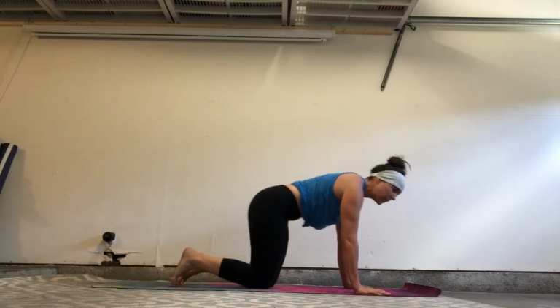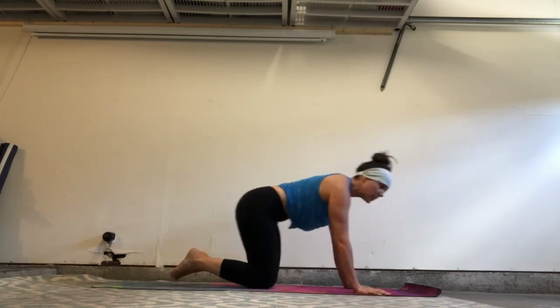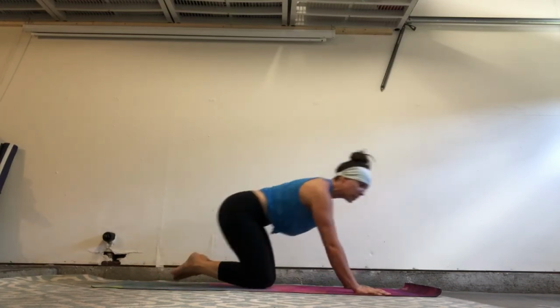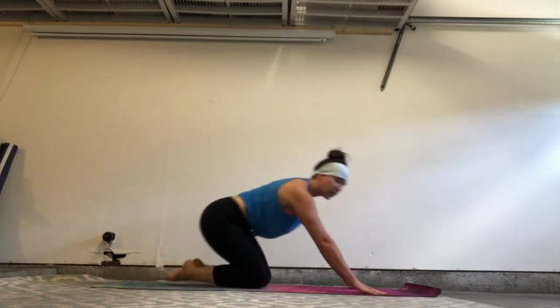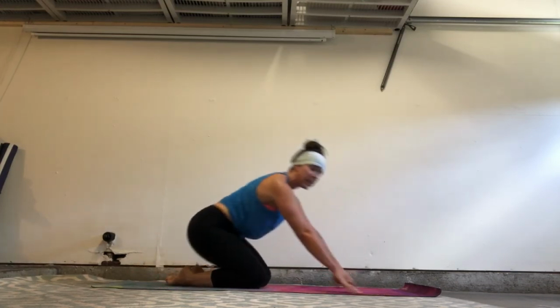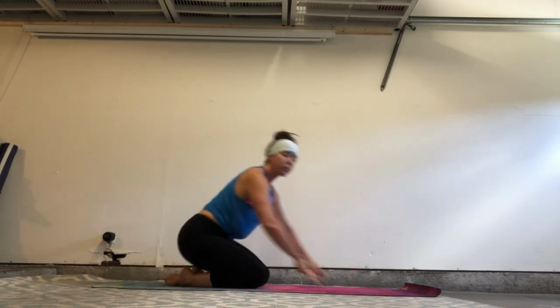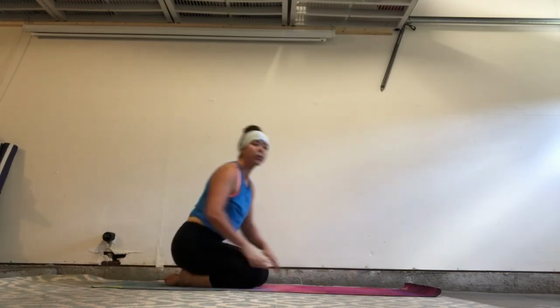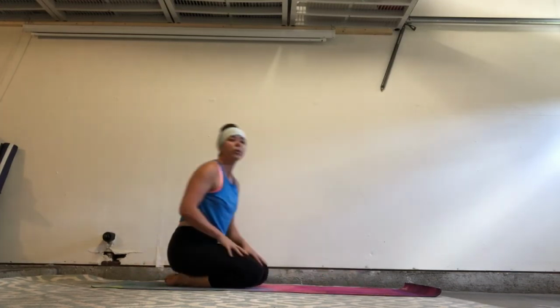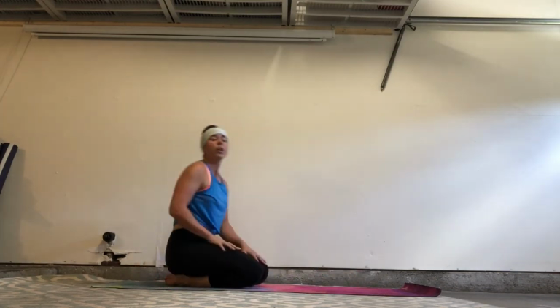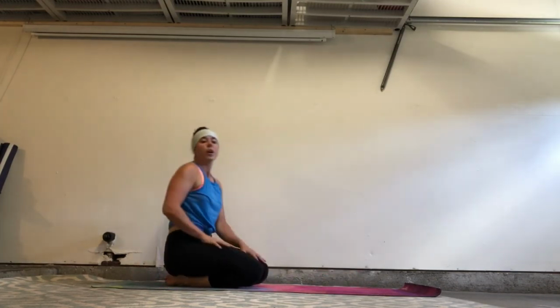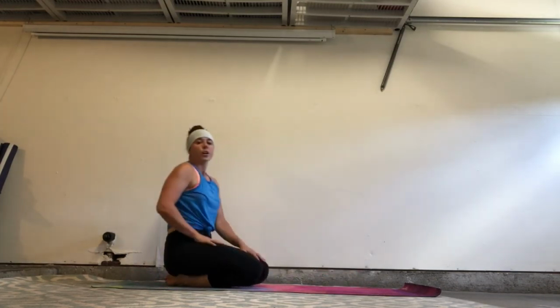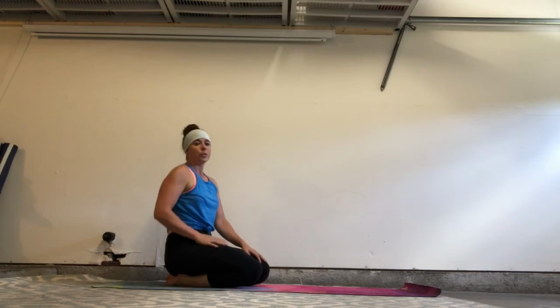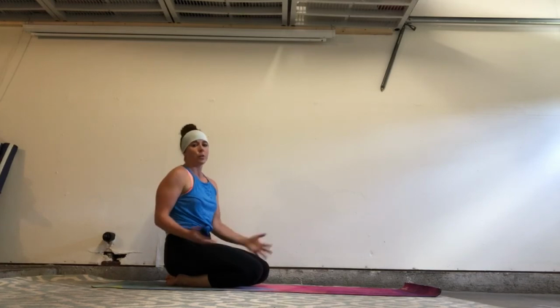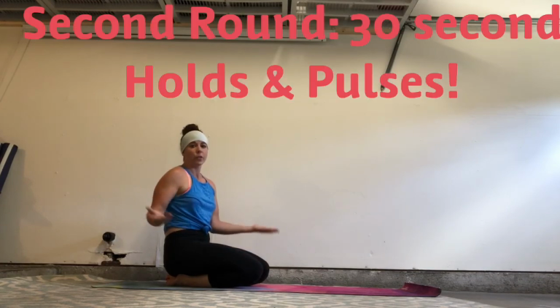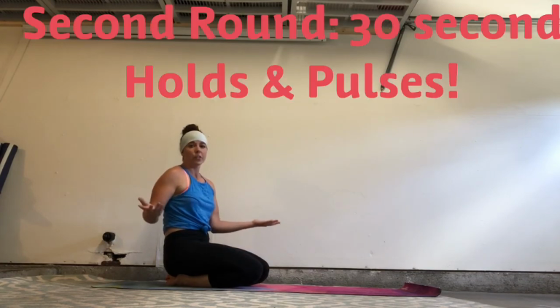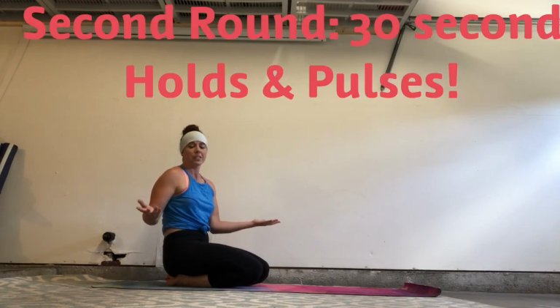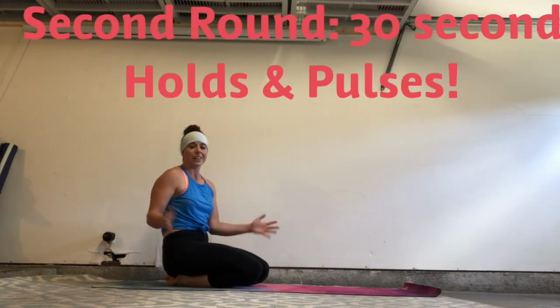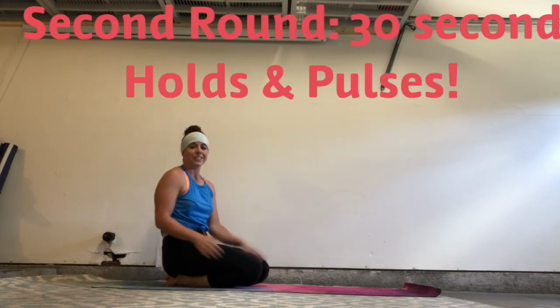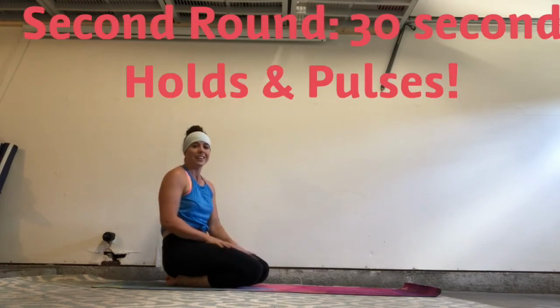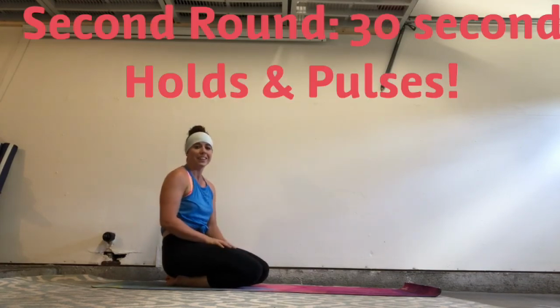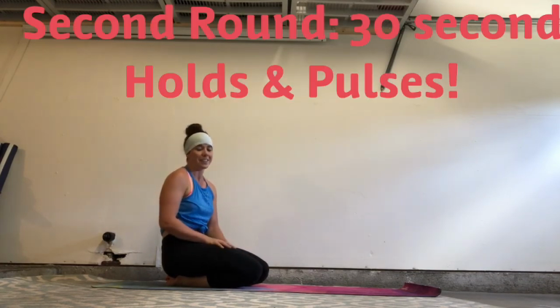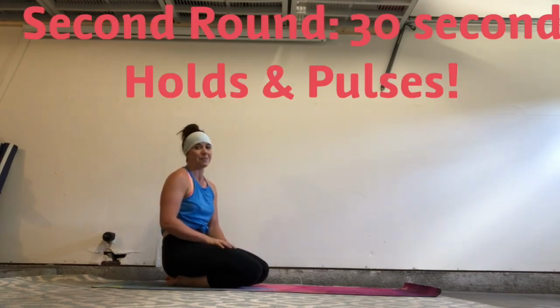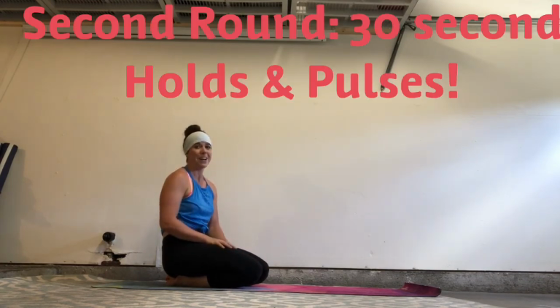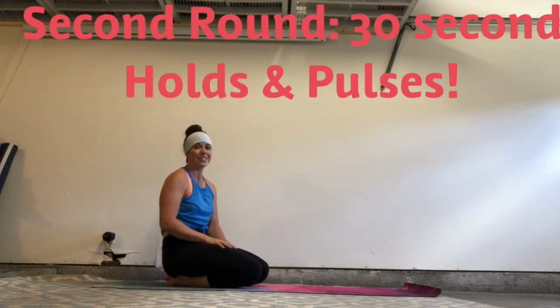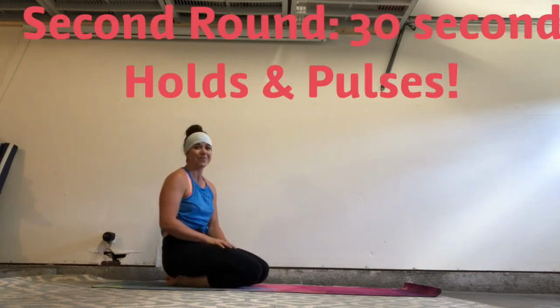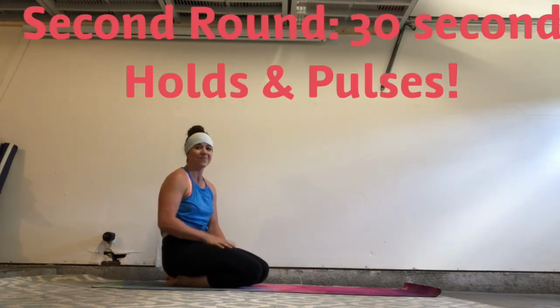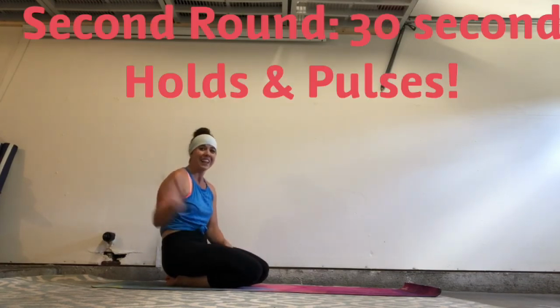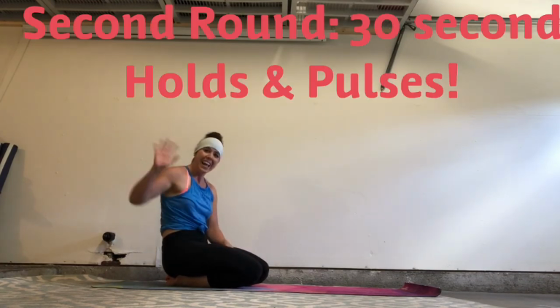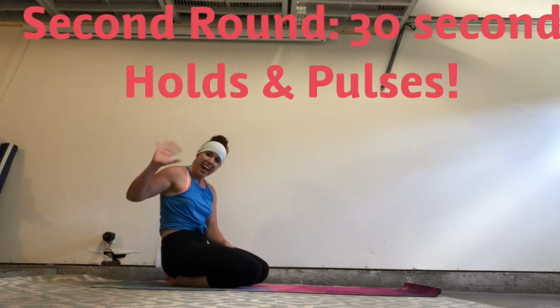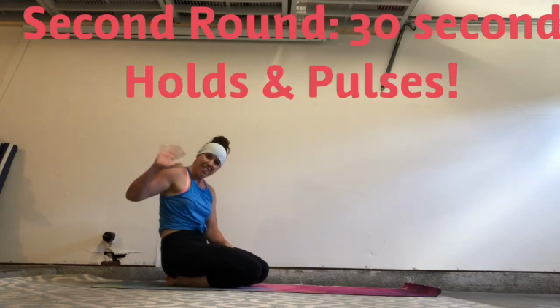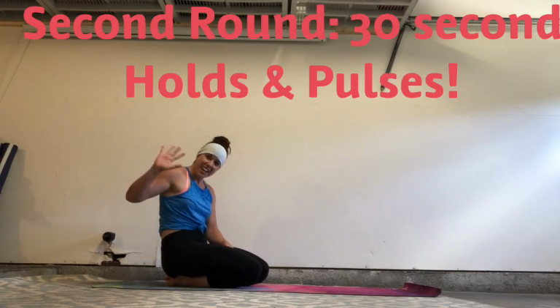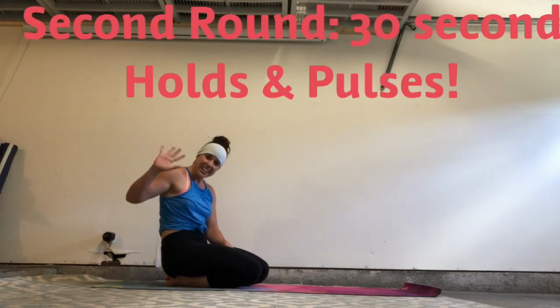Then your second time through, you only hold for 30 seconds. It's going to be awesome. Have fun!